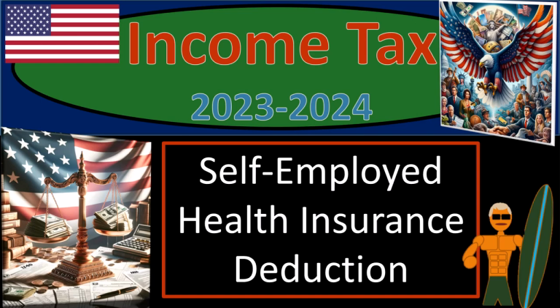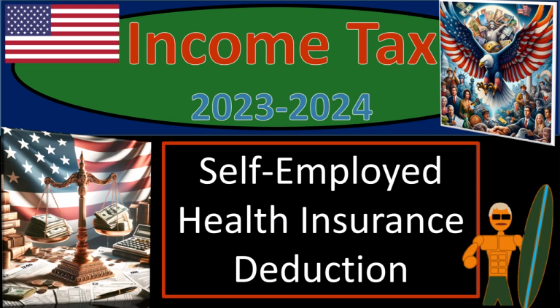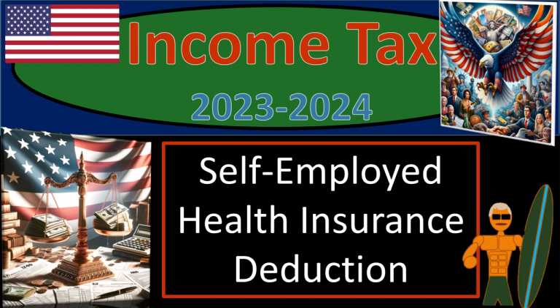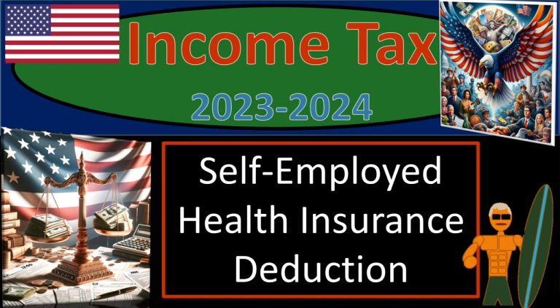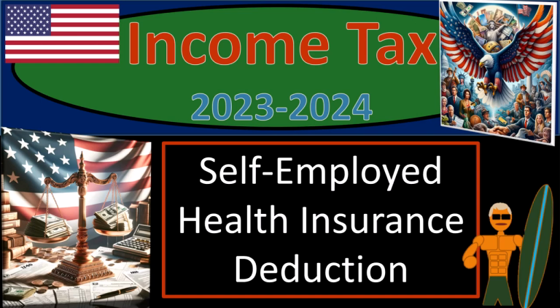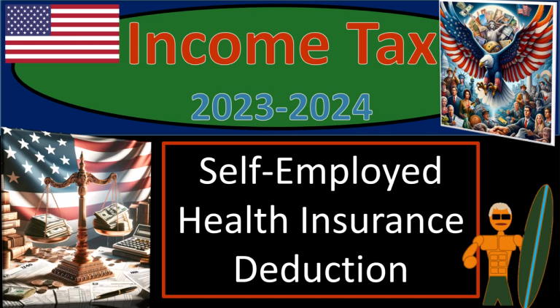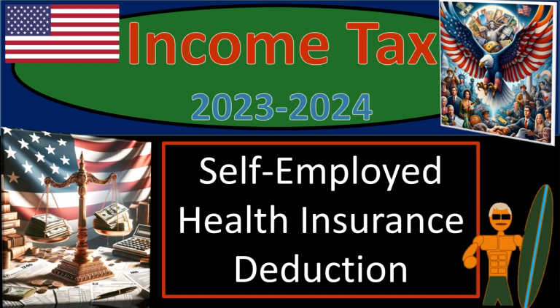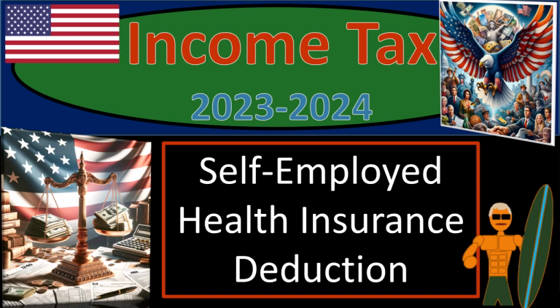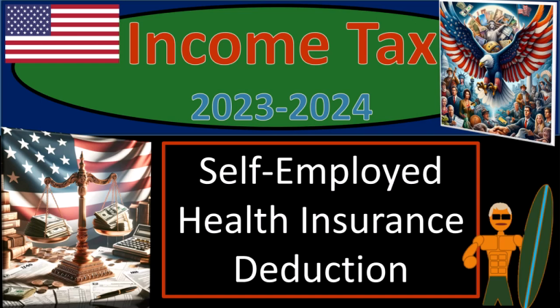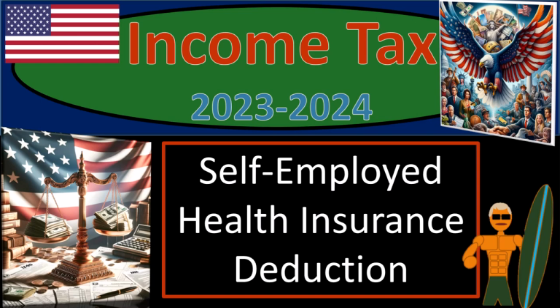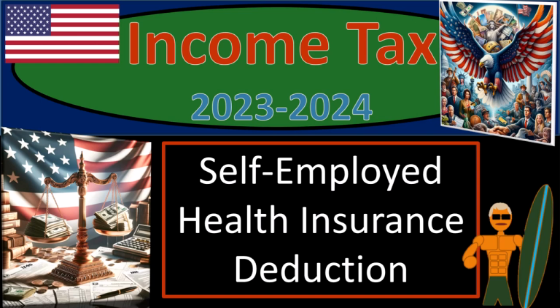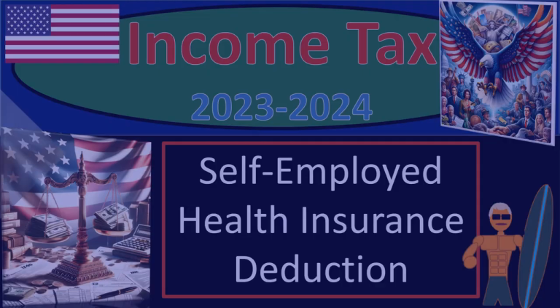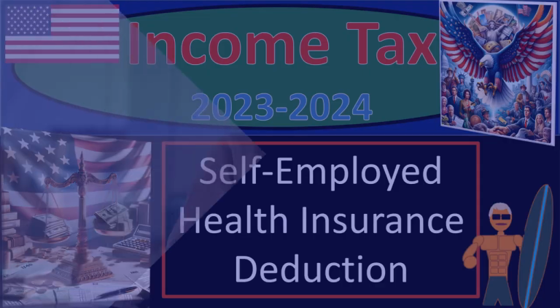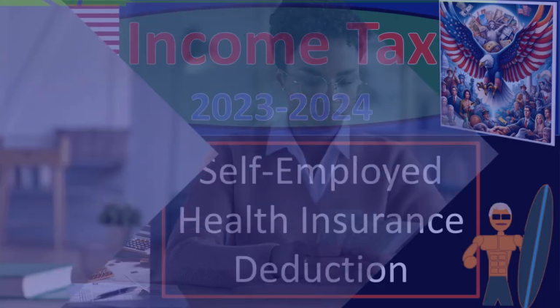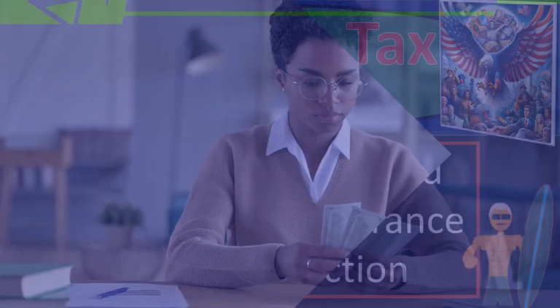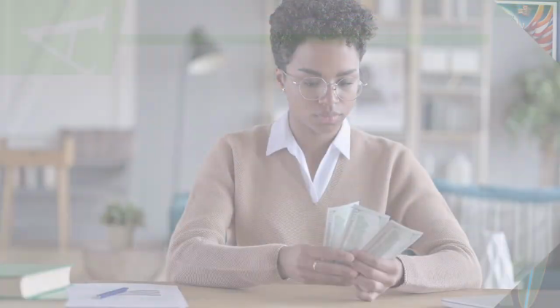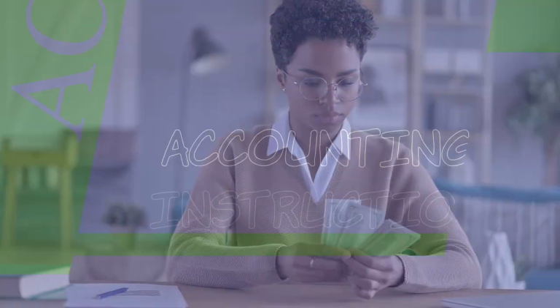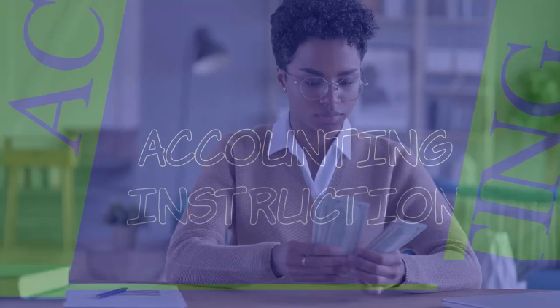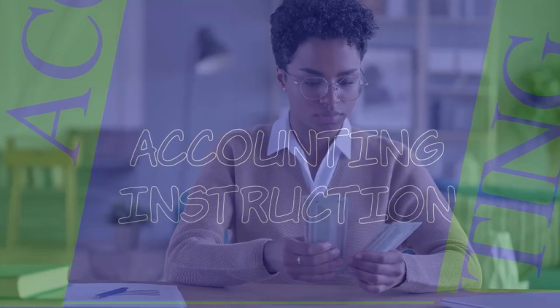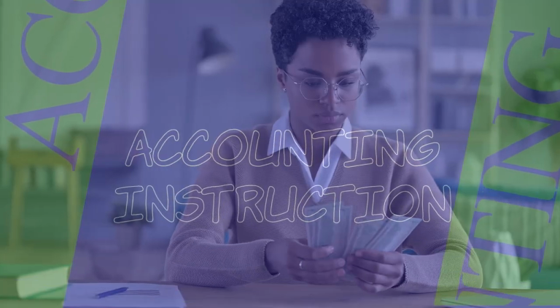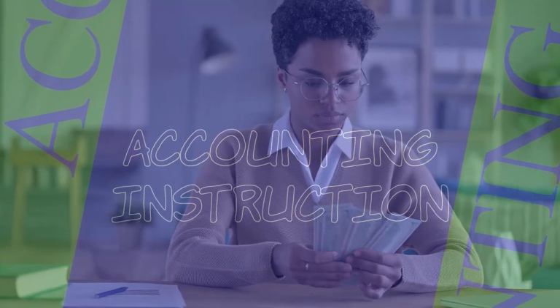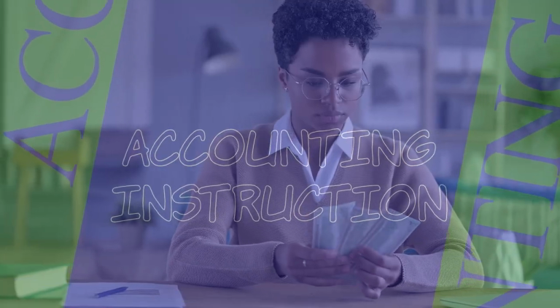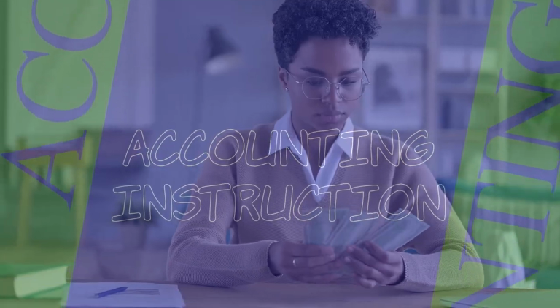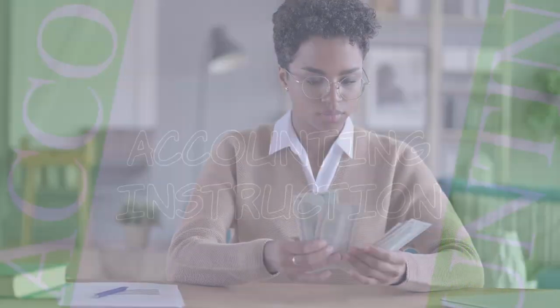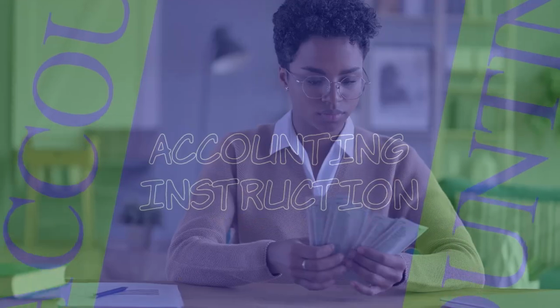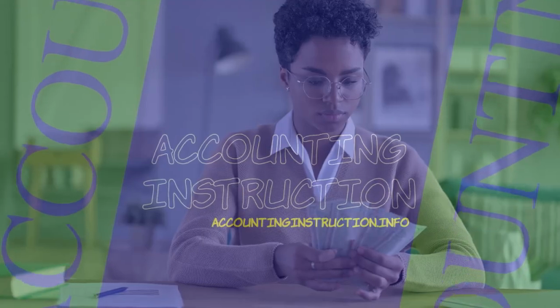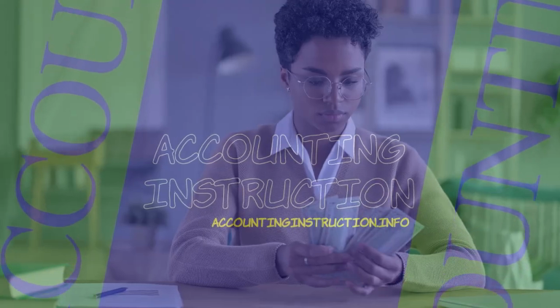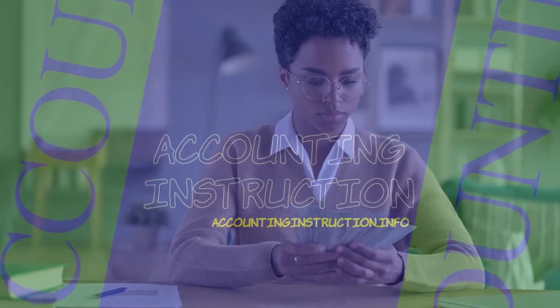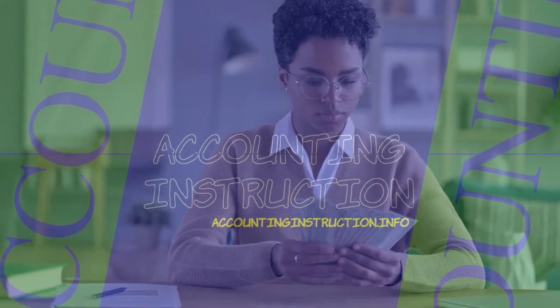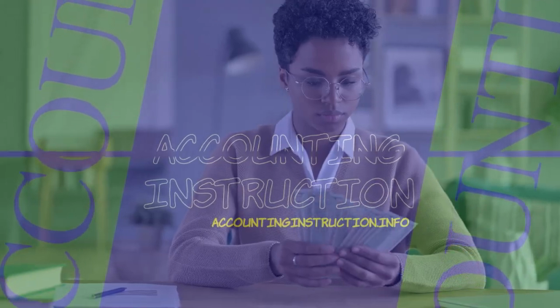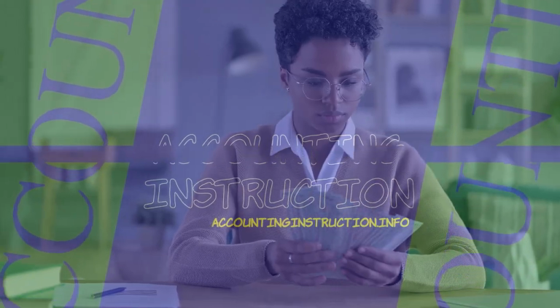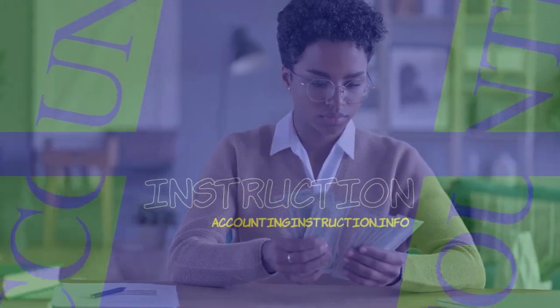Income Tax 2023-2024, Self-Employed Health Insurance Deduction.